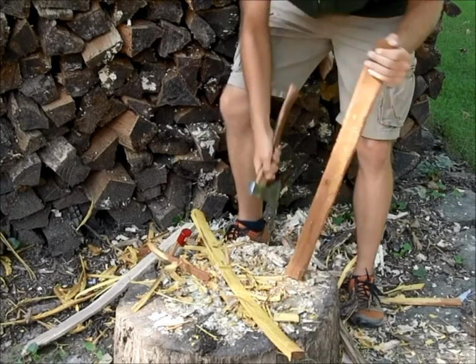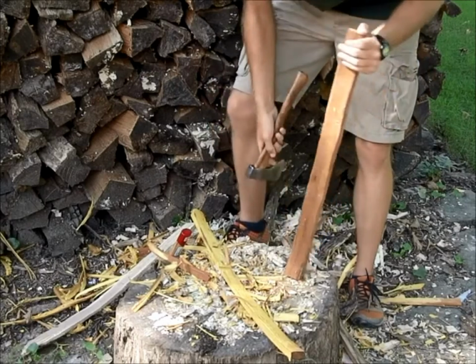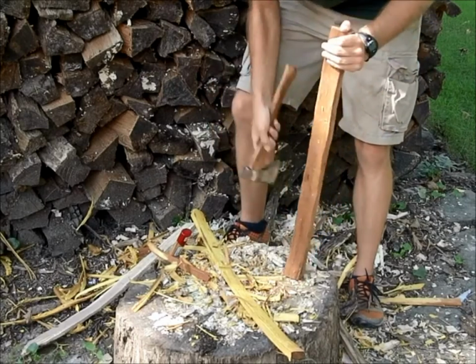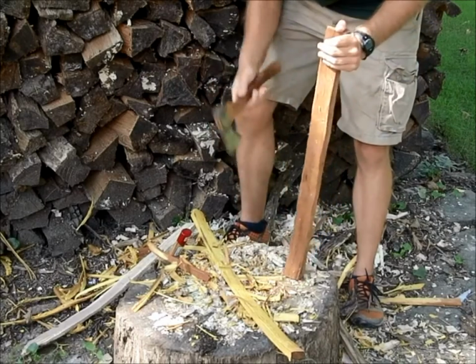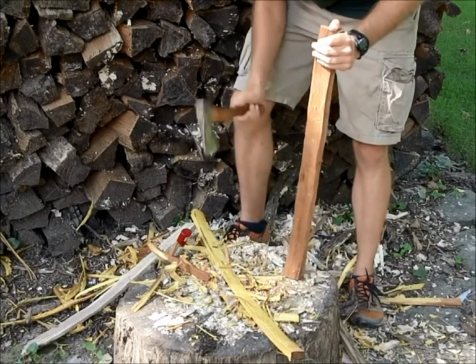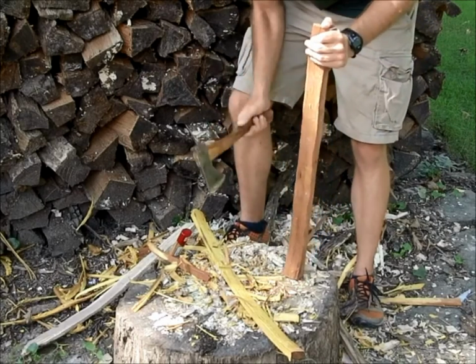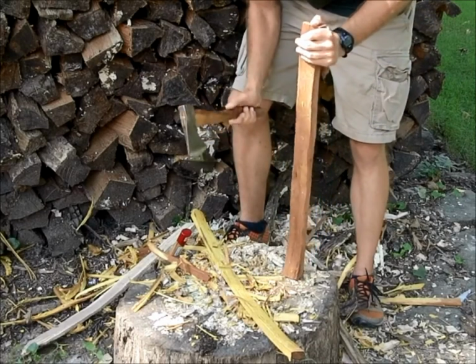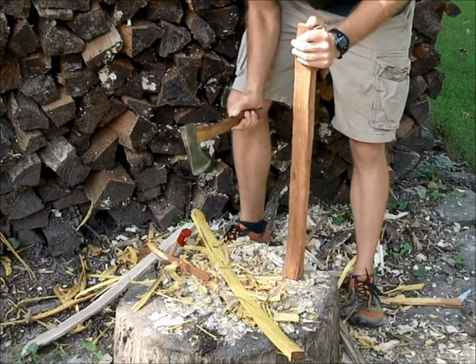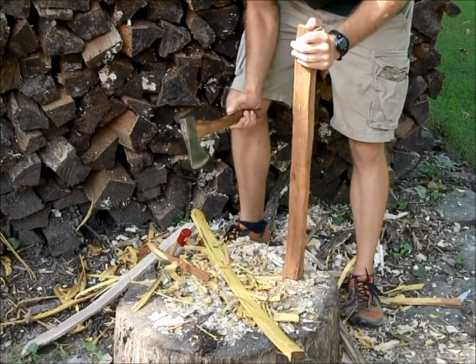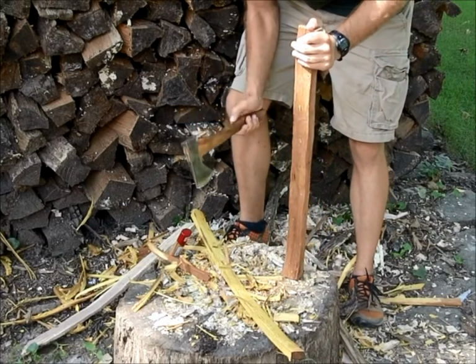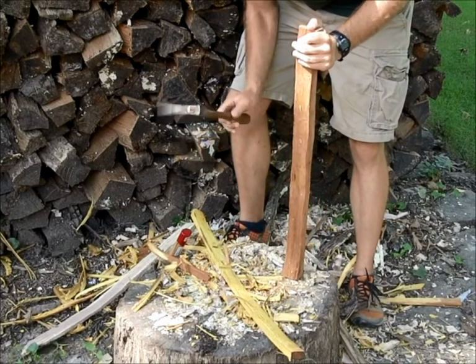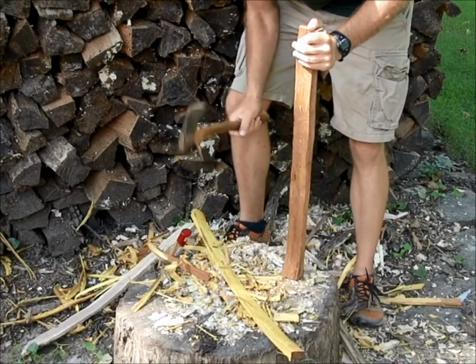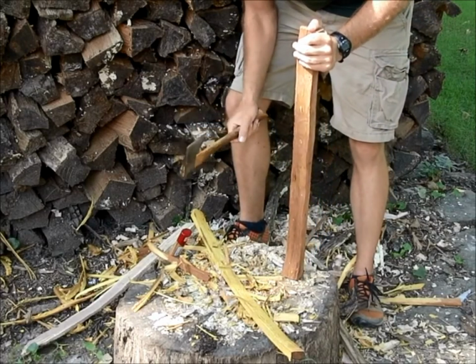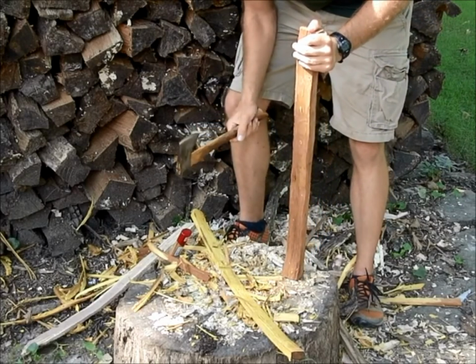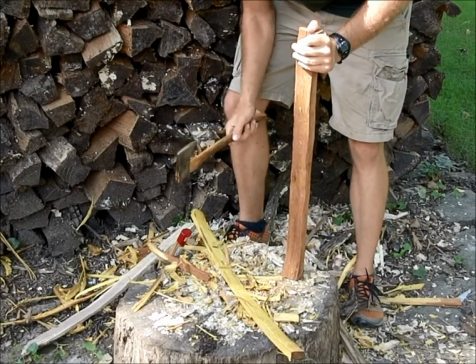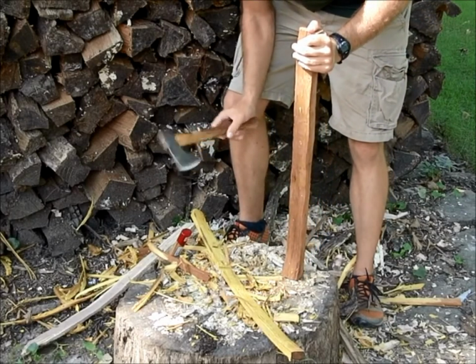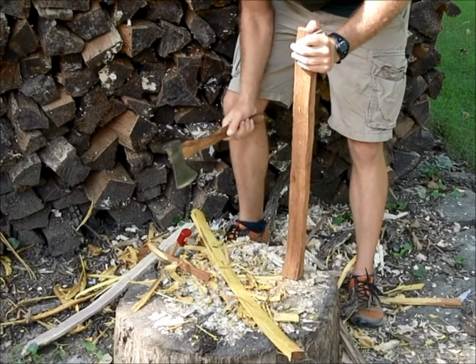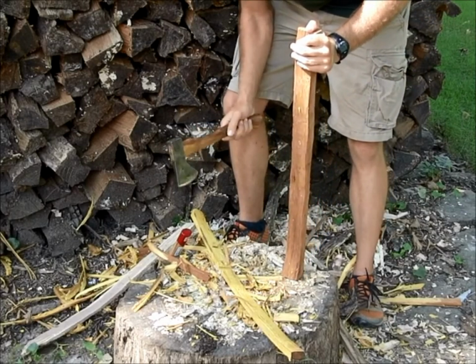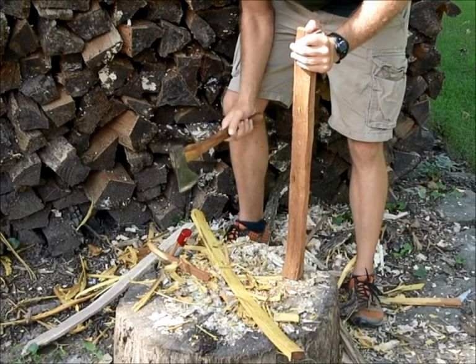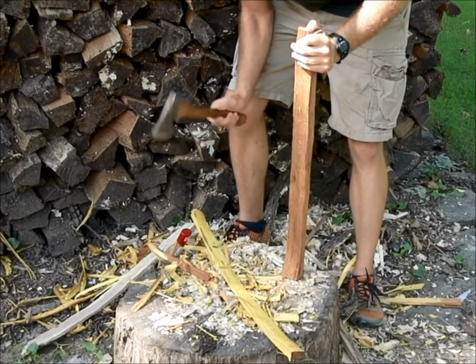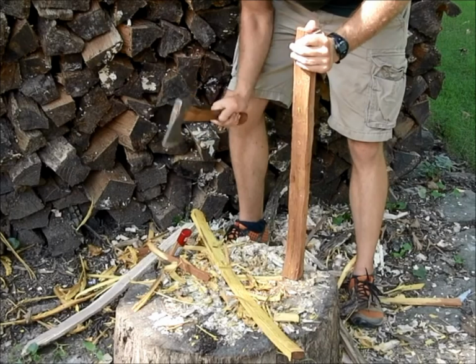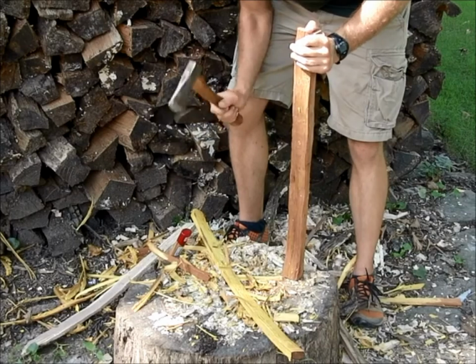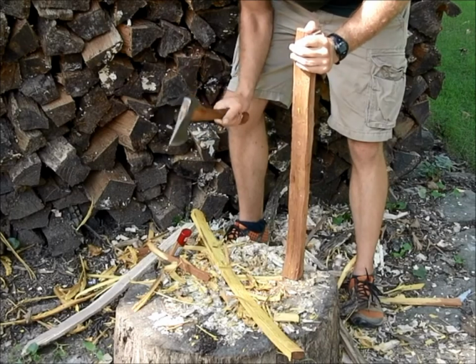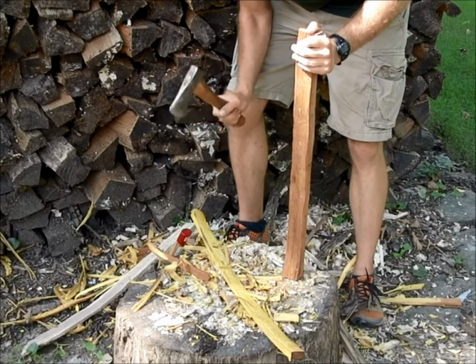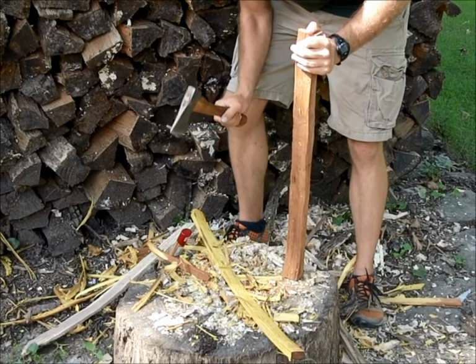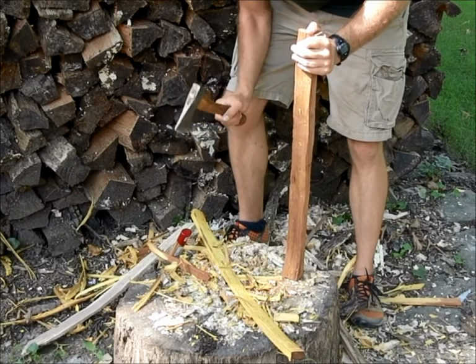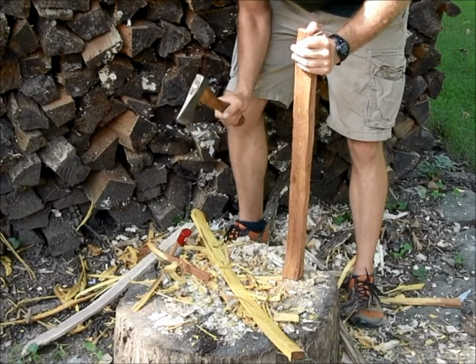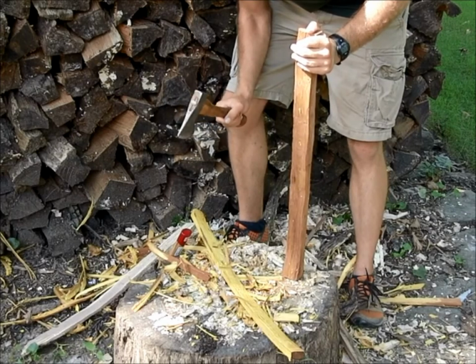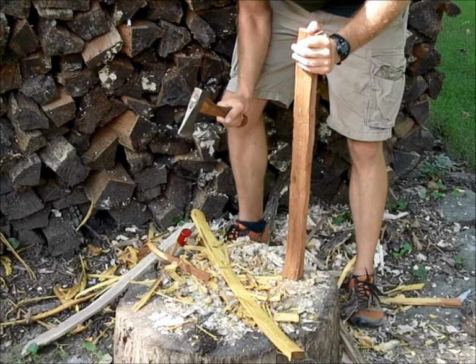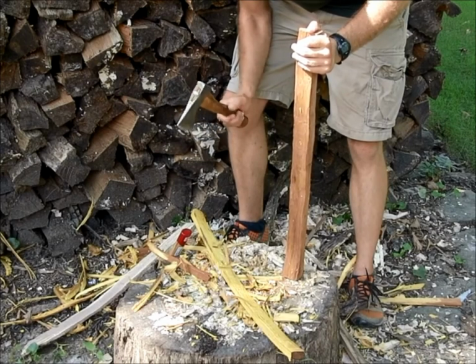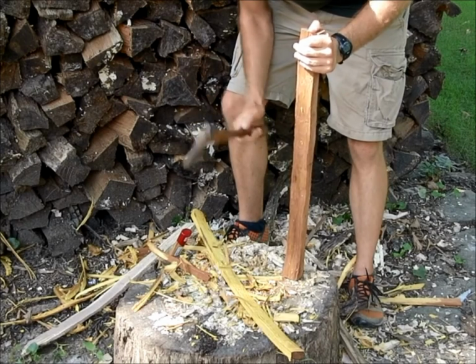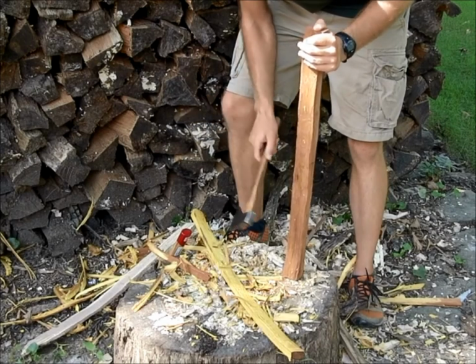So that's a good hatchet for woodworking and a good all-around hatchet.